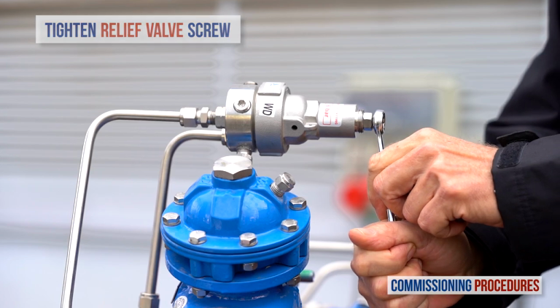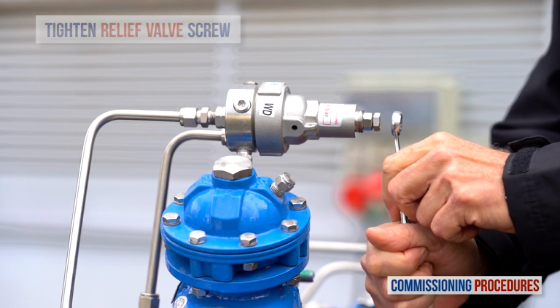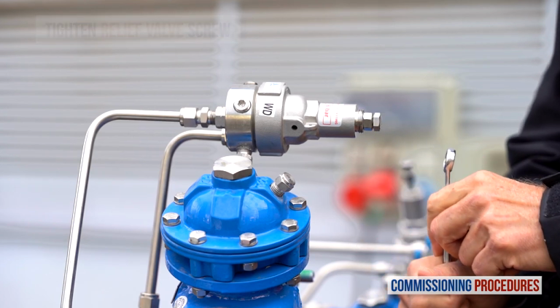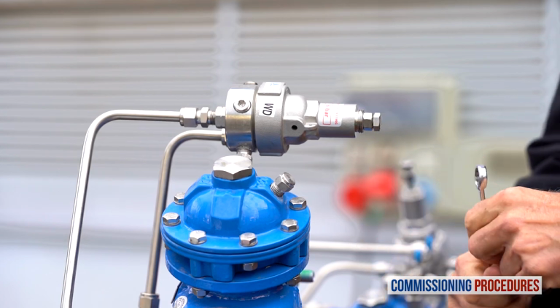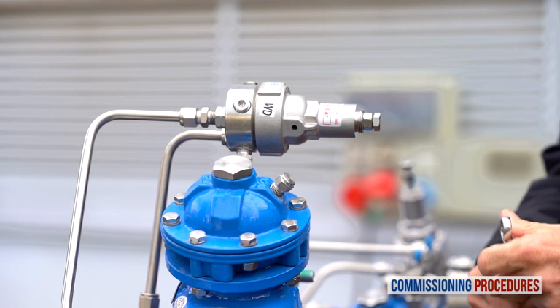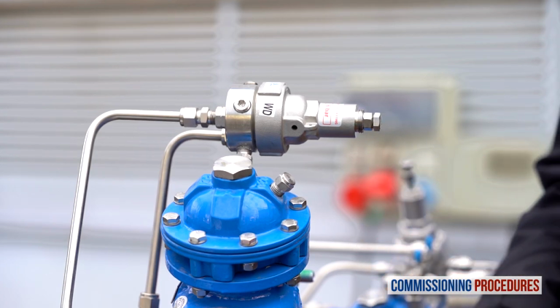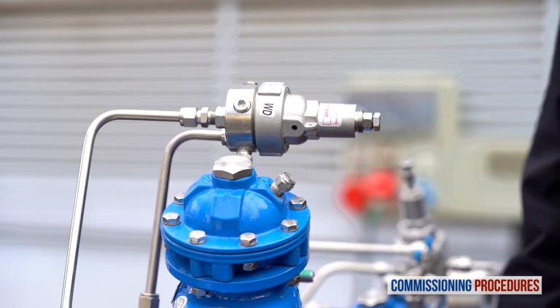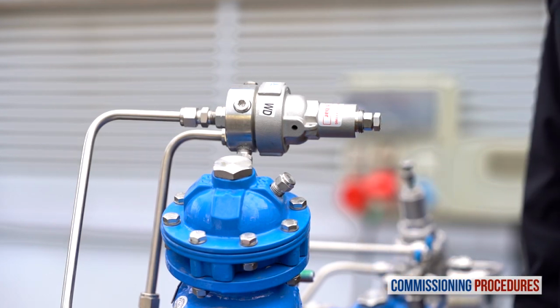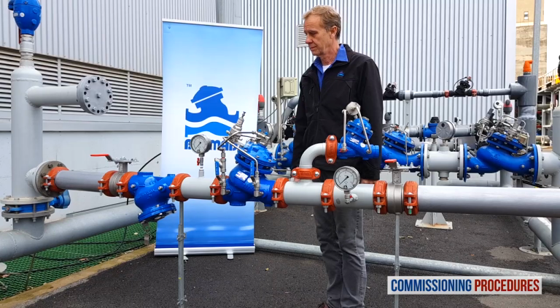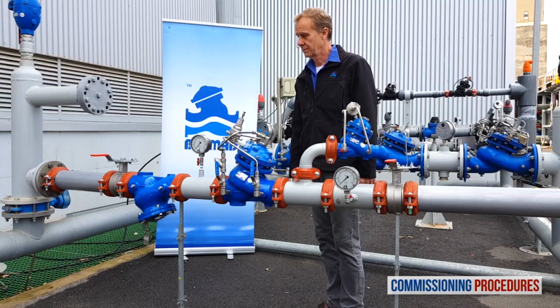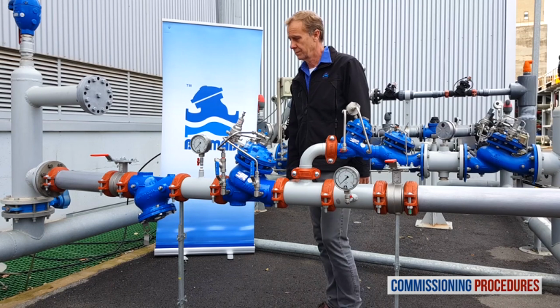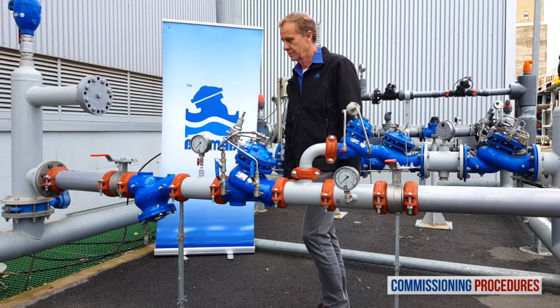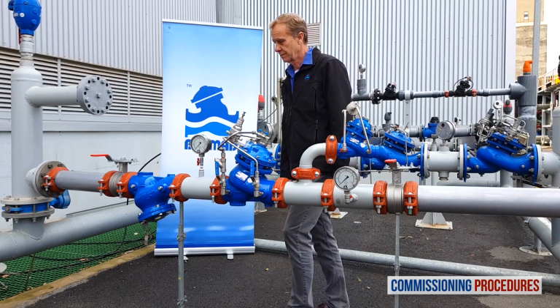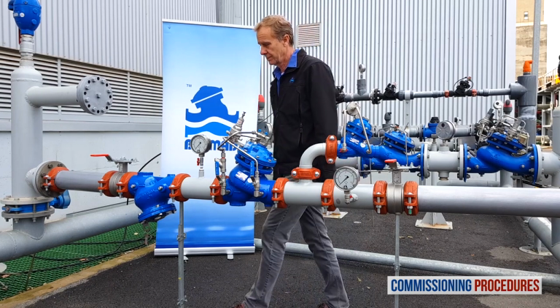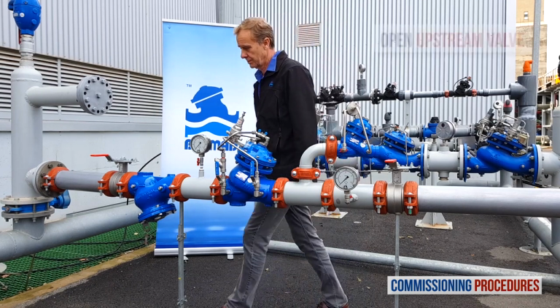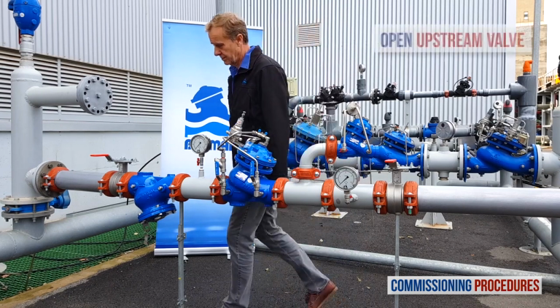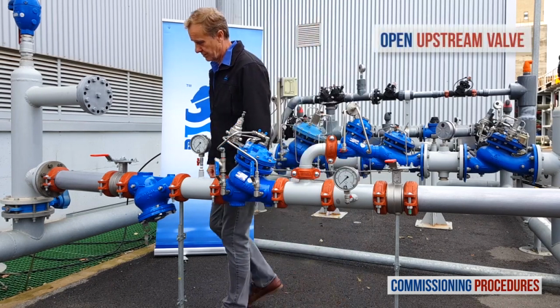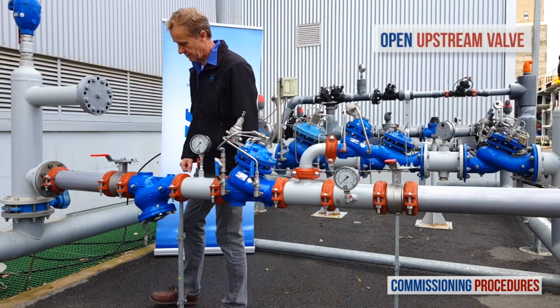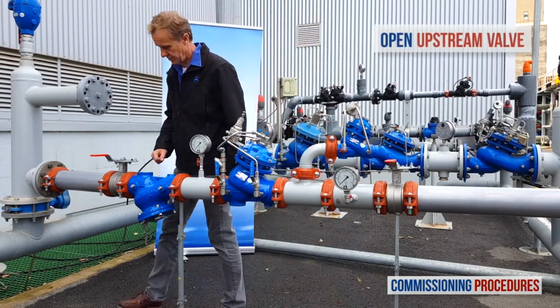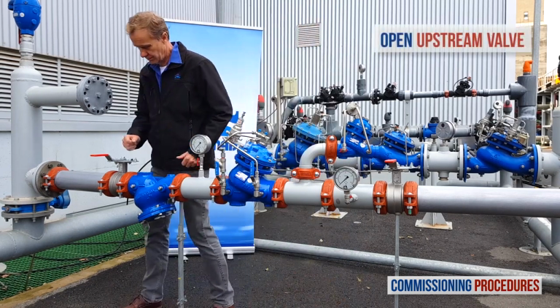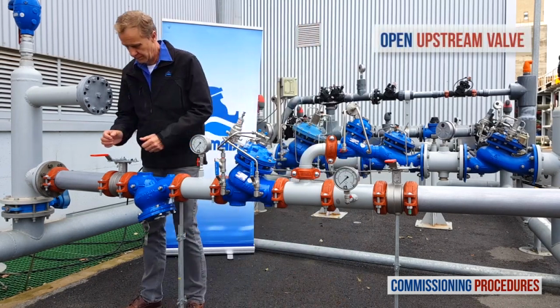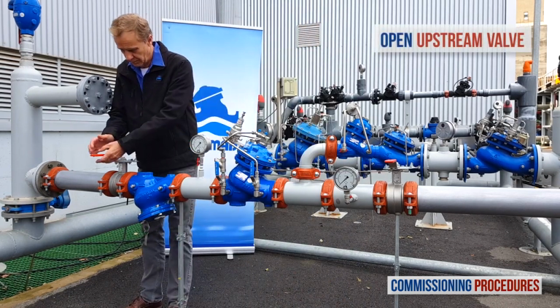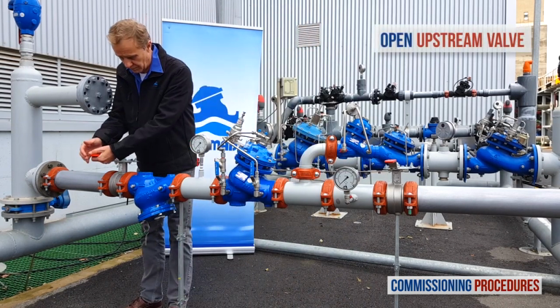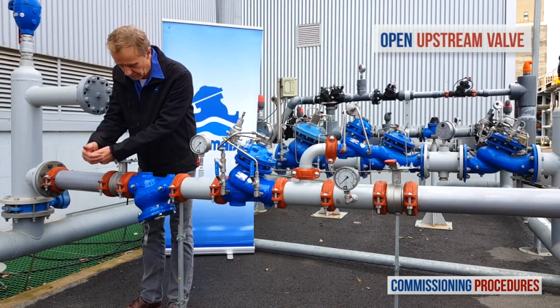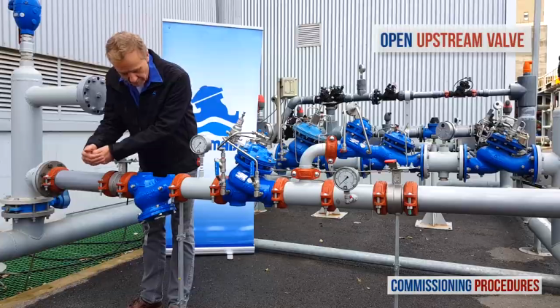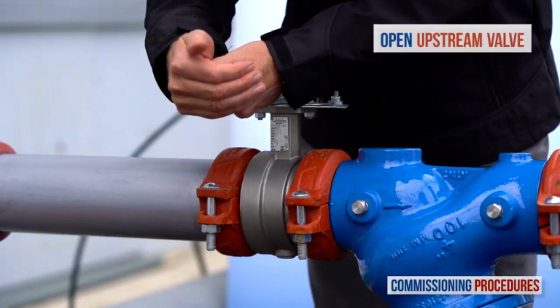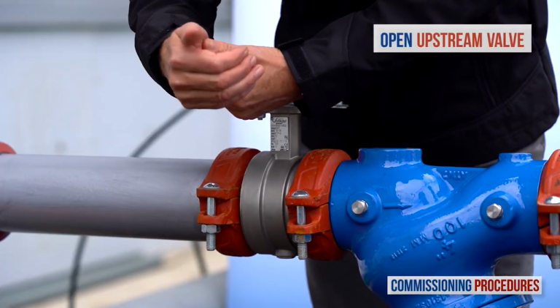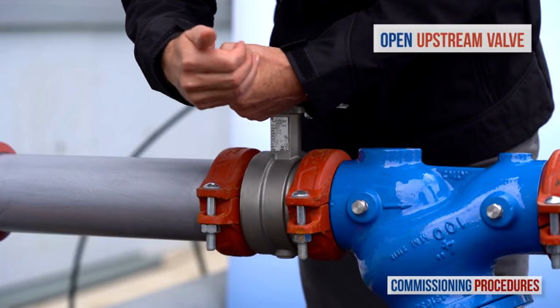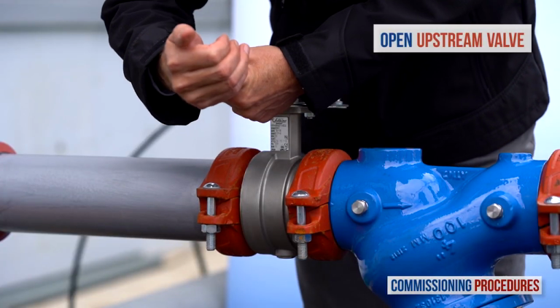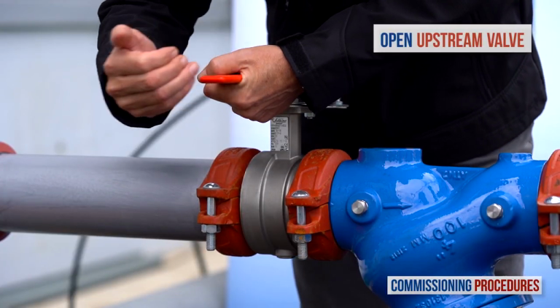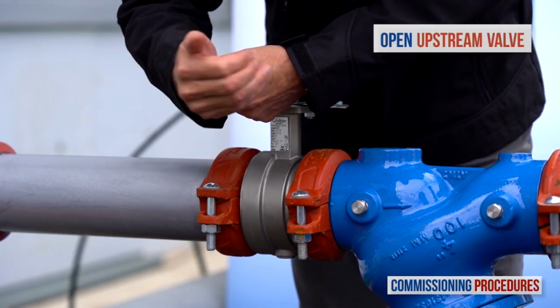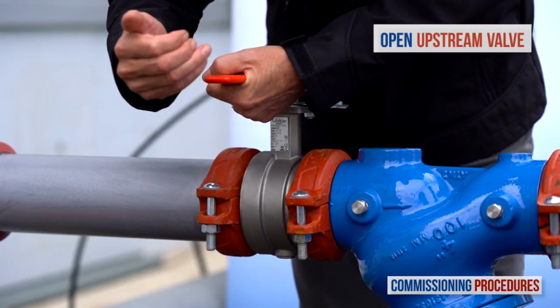All right, now slowly fully open the upstream isolating valve to fill the station with water.